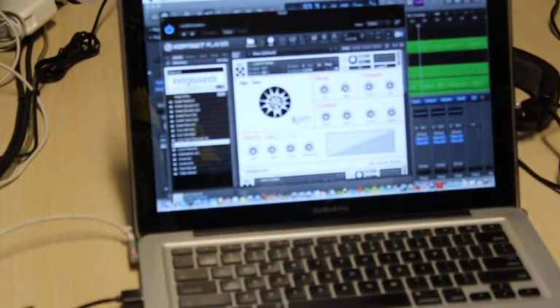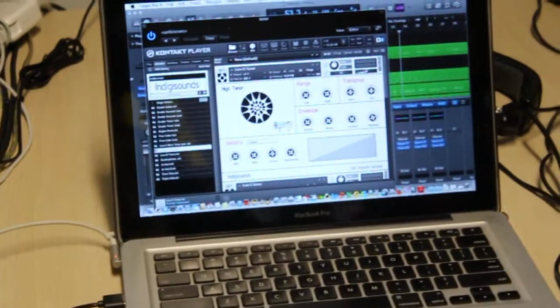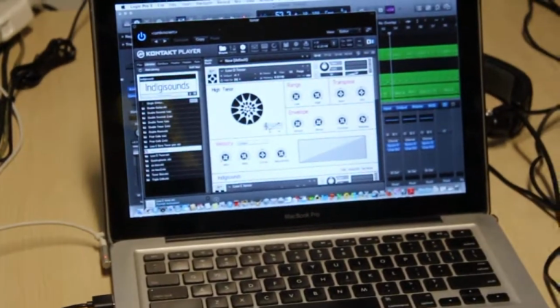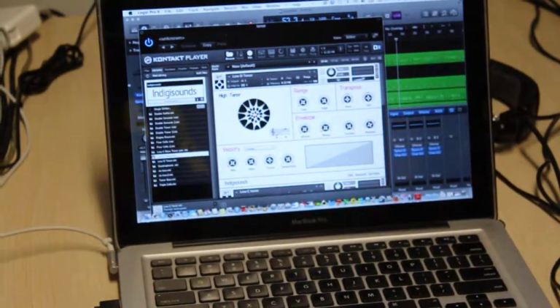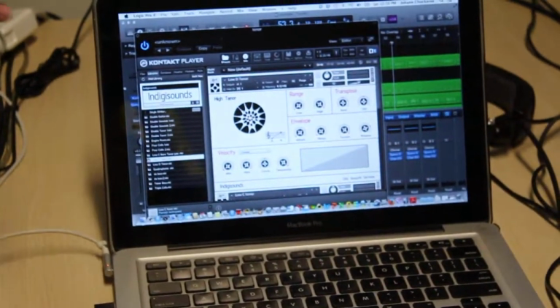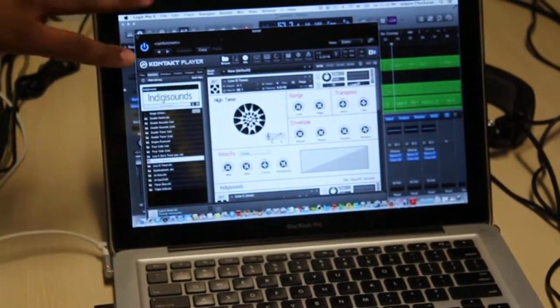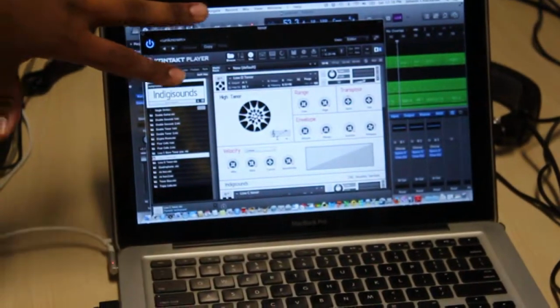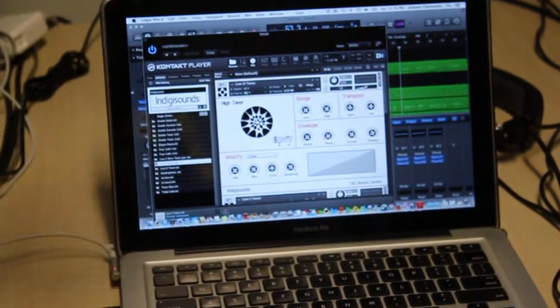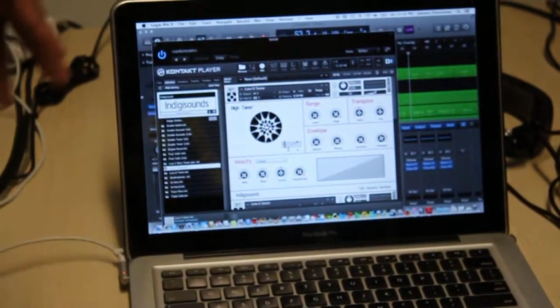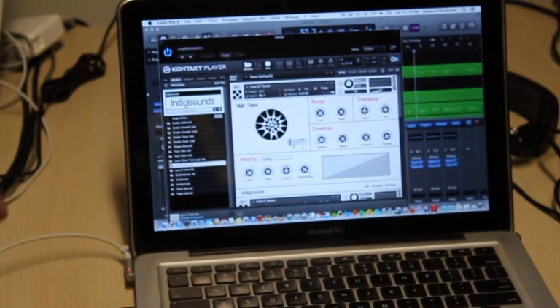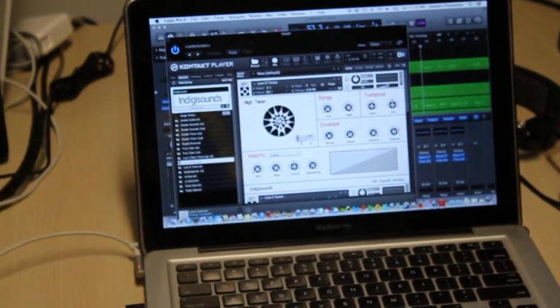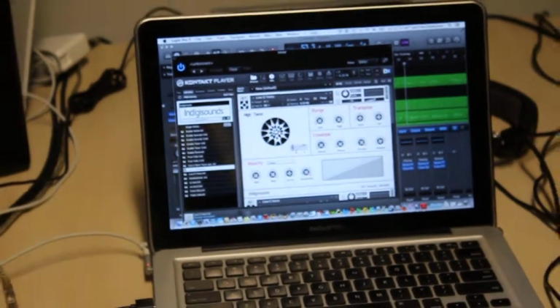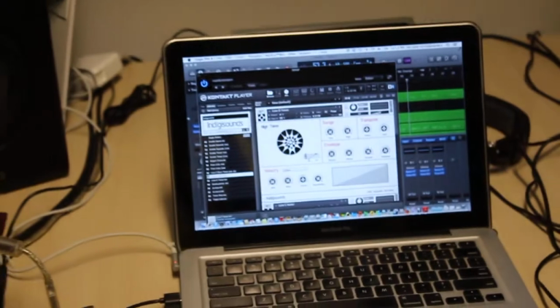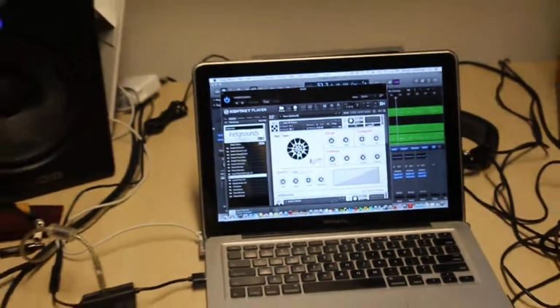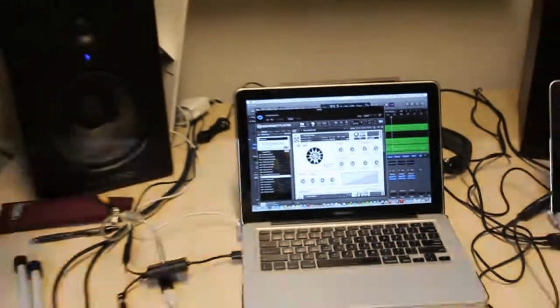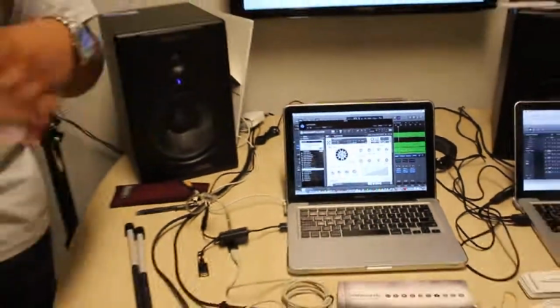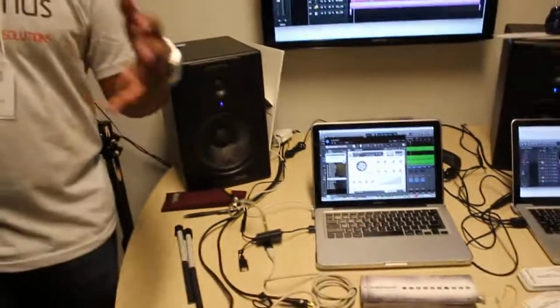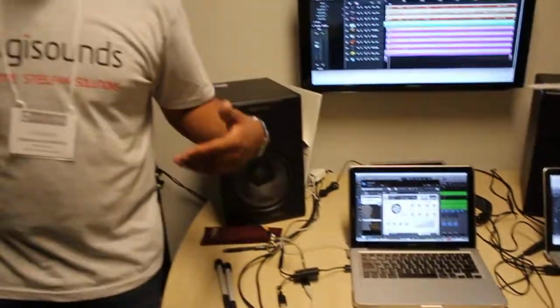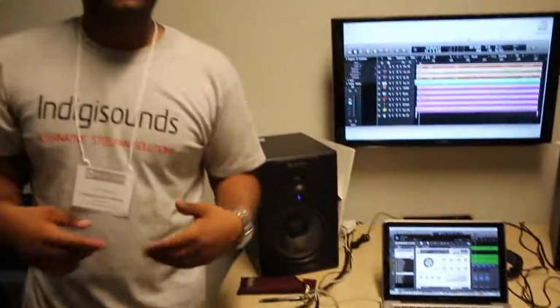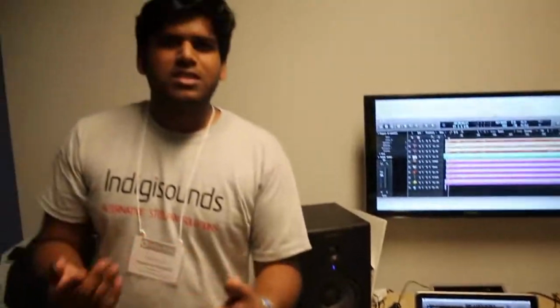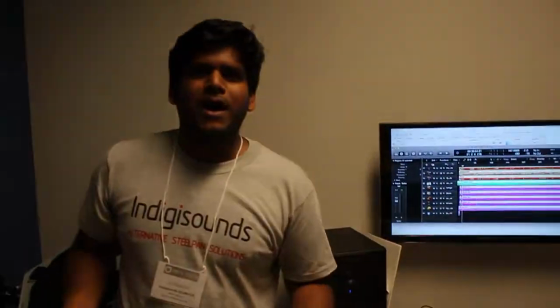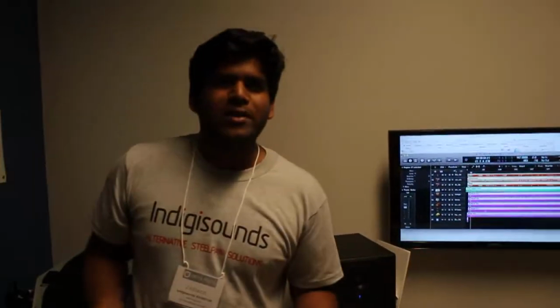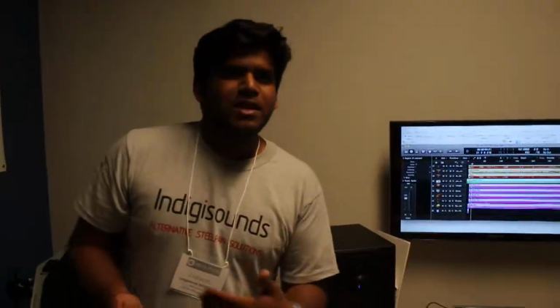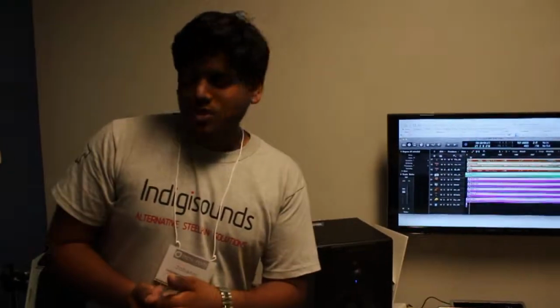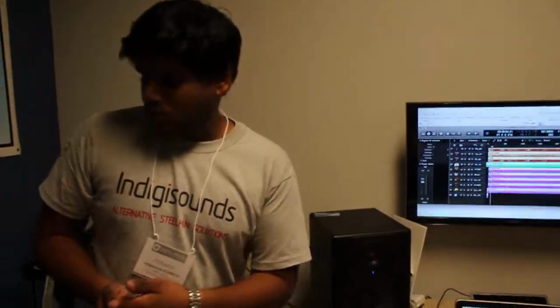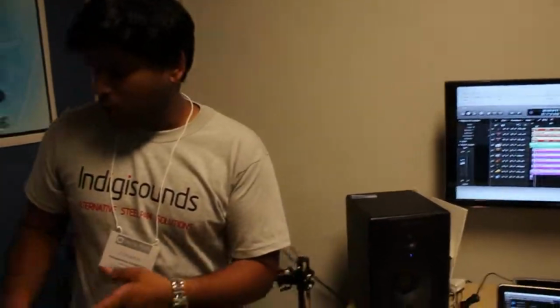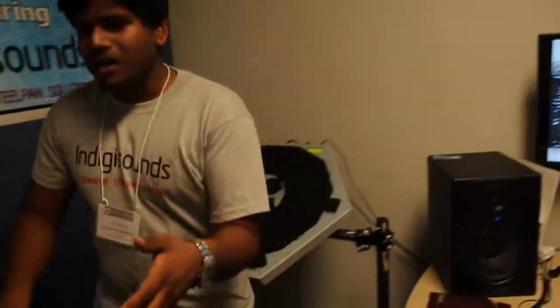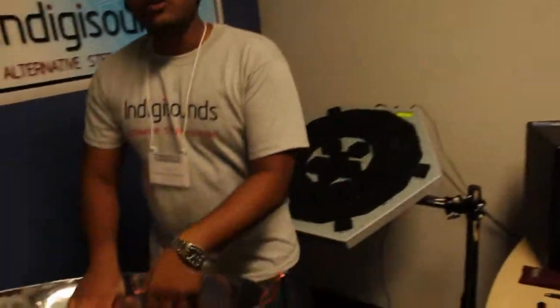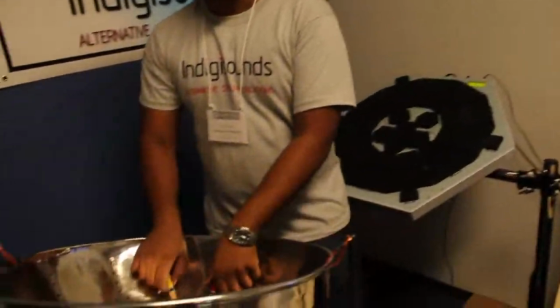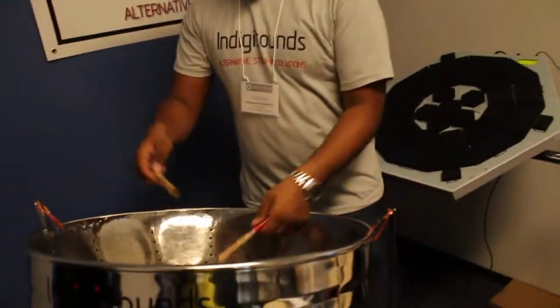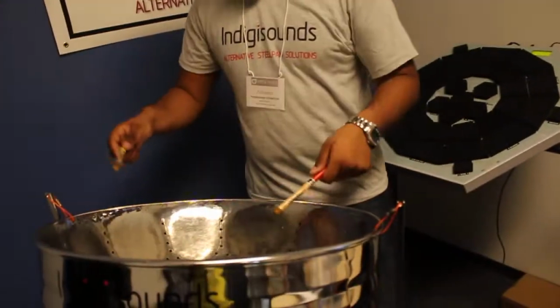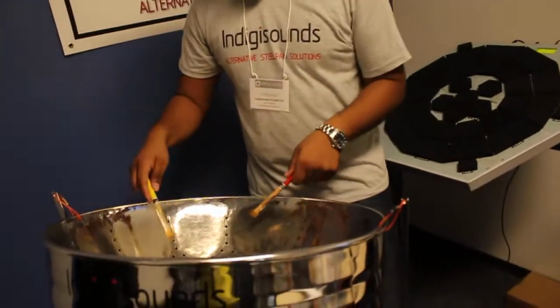Now, what this allows you to do — you guys are familiar with the steel drums or the steel band, right? So we got an acoustic tenor band here.